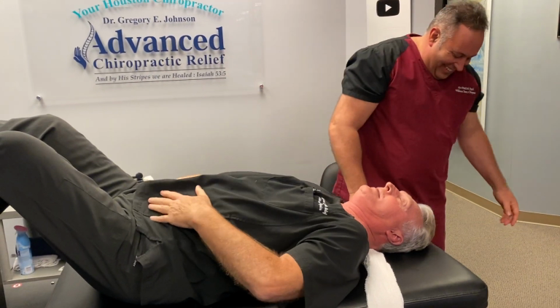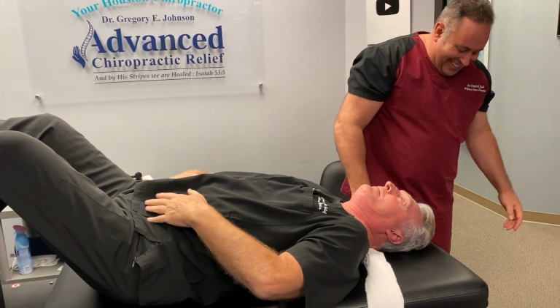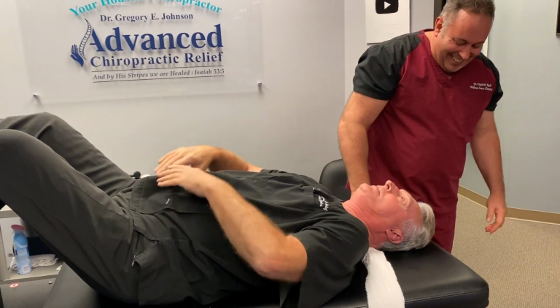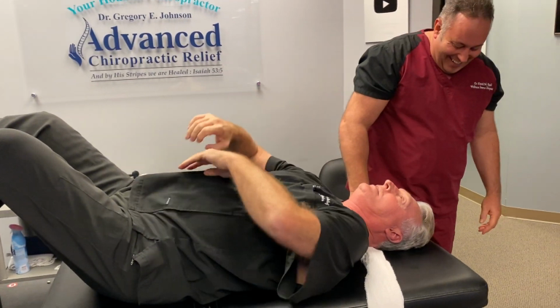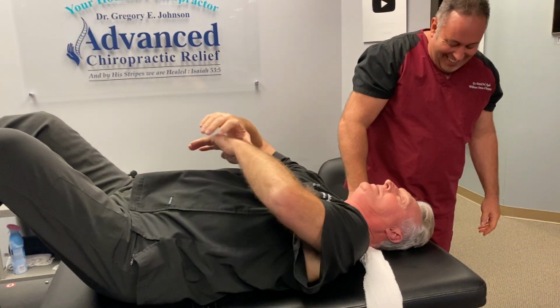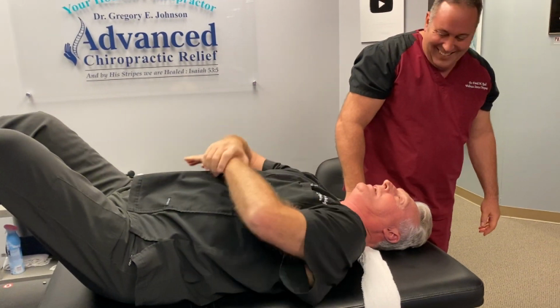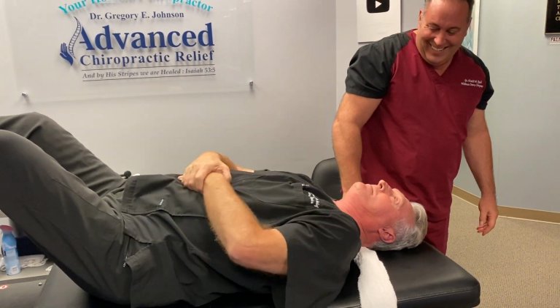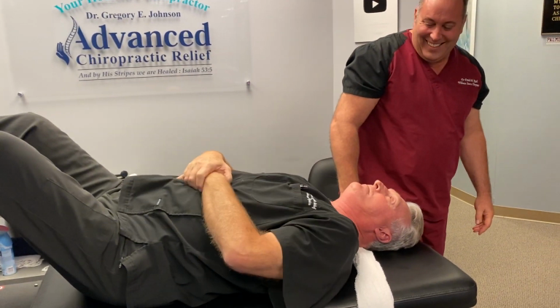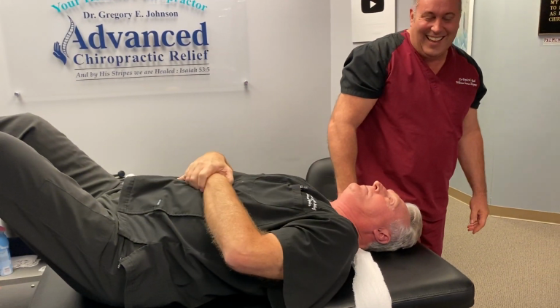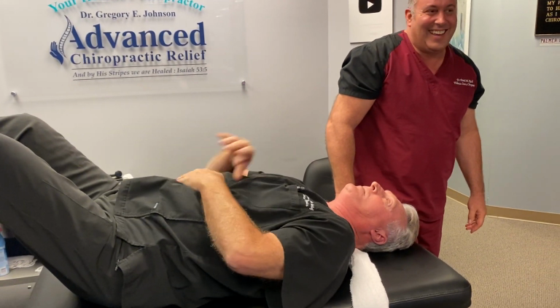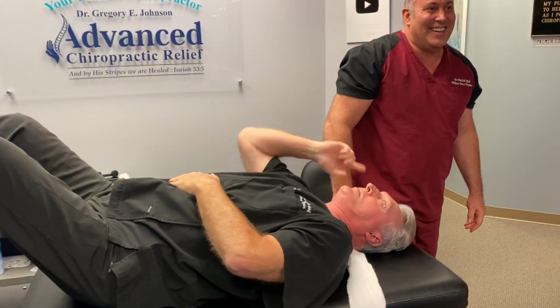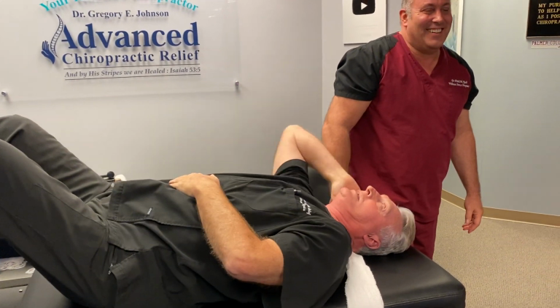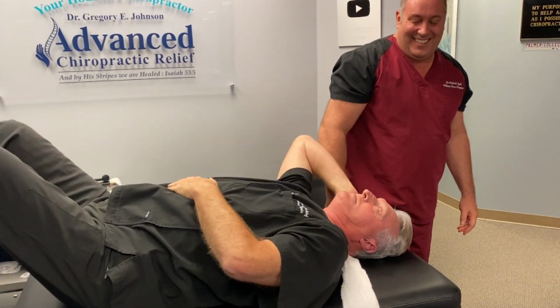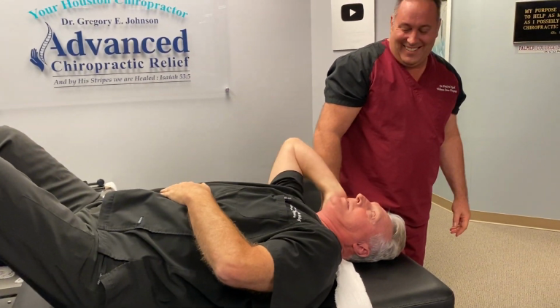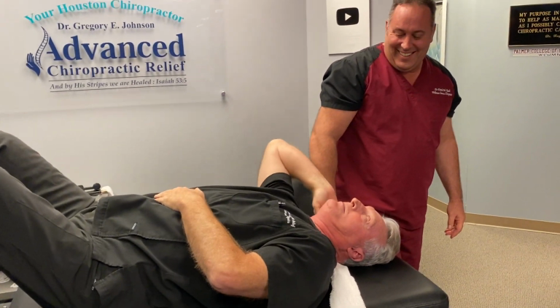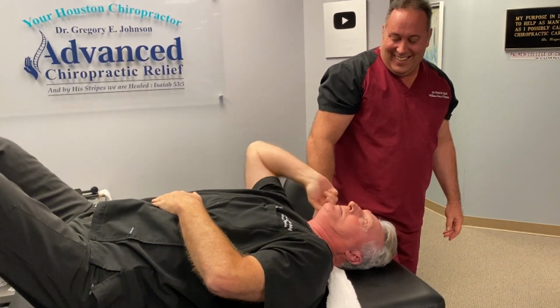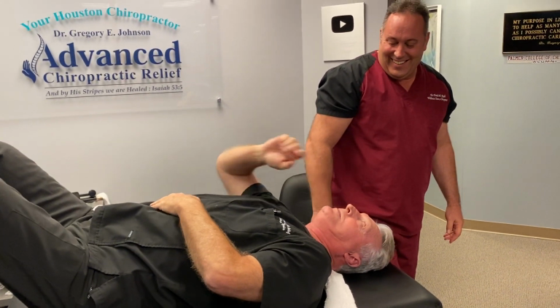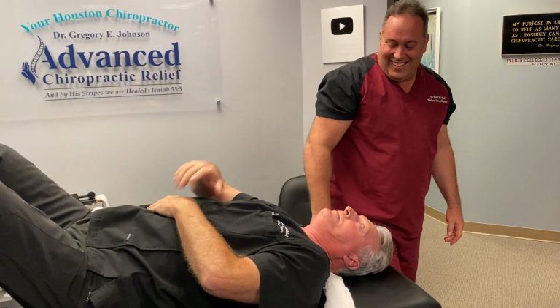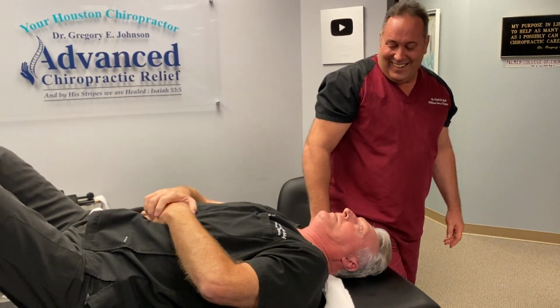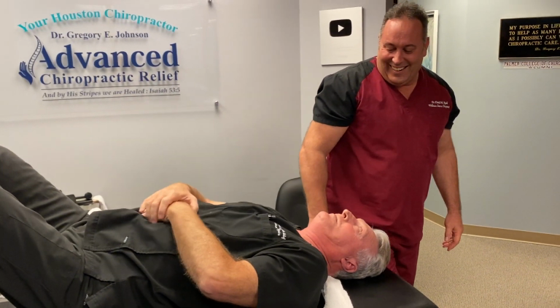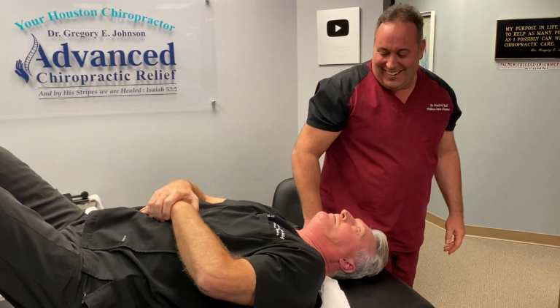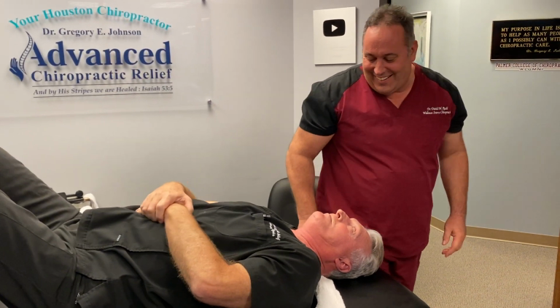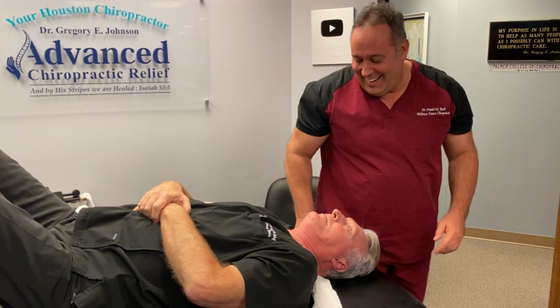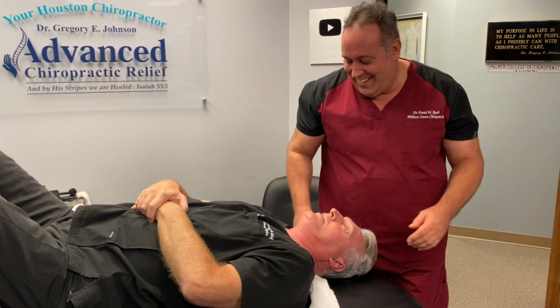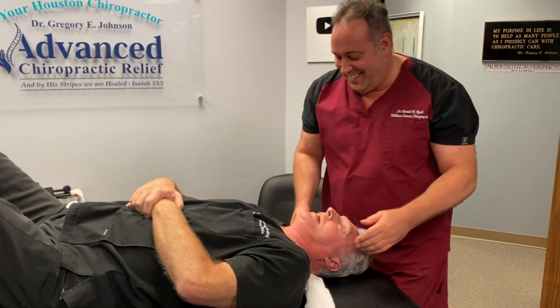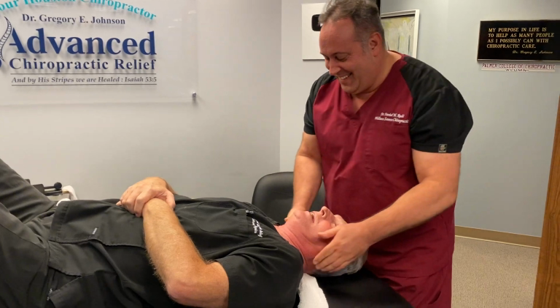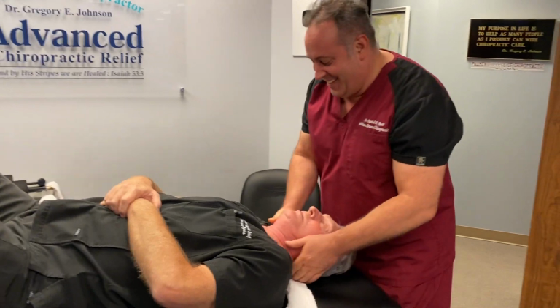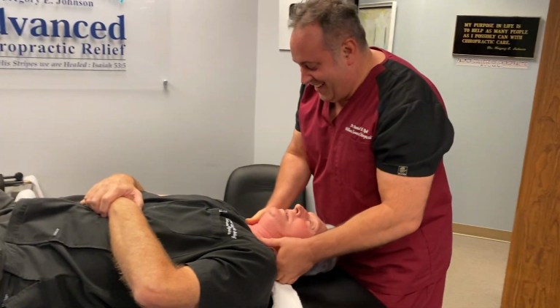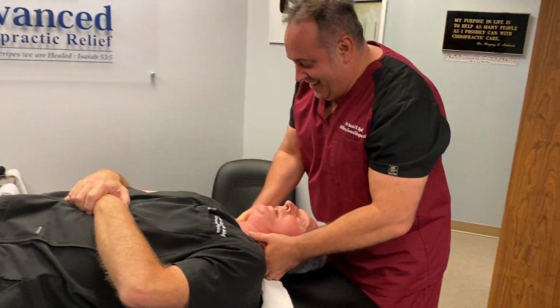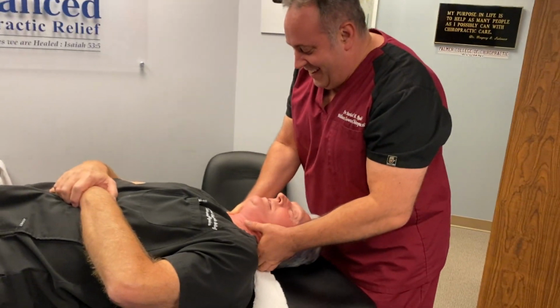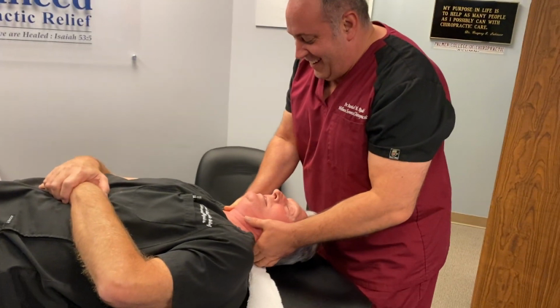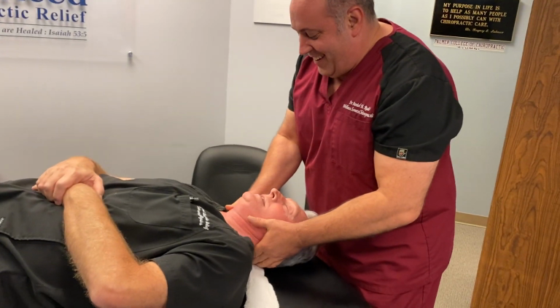All right, good job. Thank you. For the crack addicts out there, we're going to make sure that we get the Palmer Diversified.